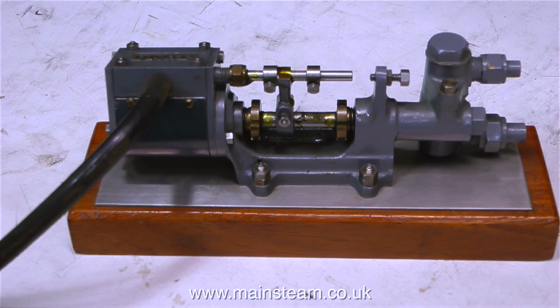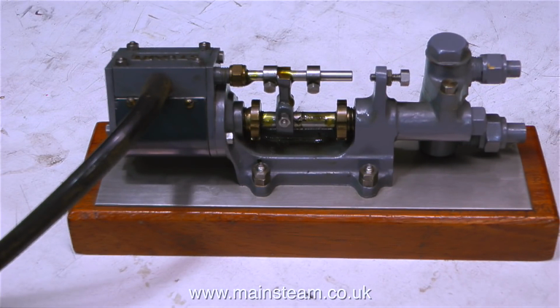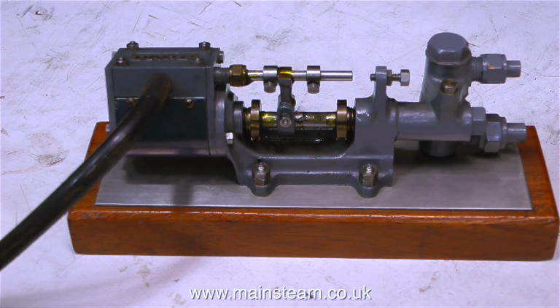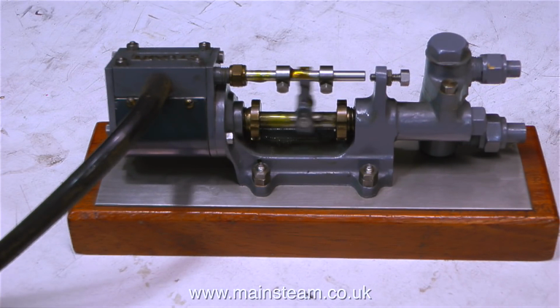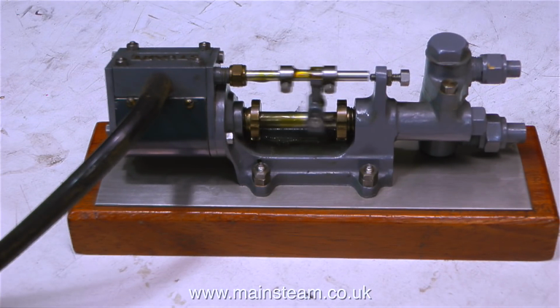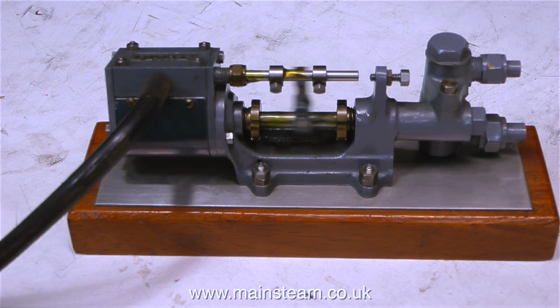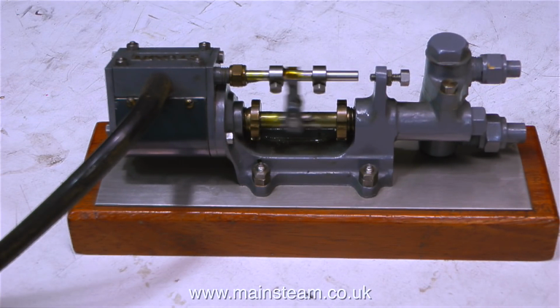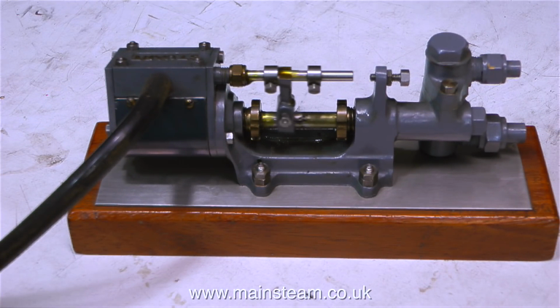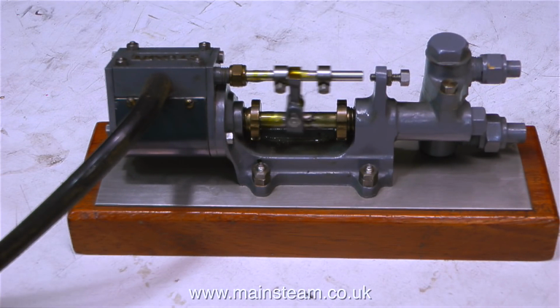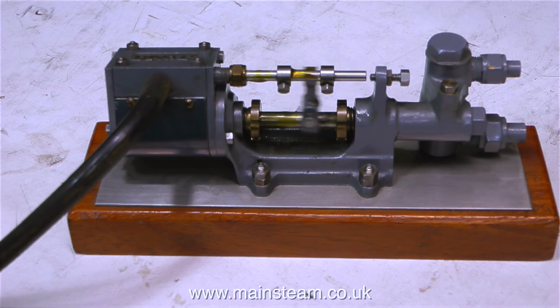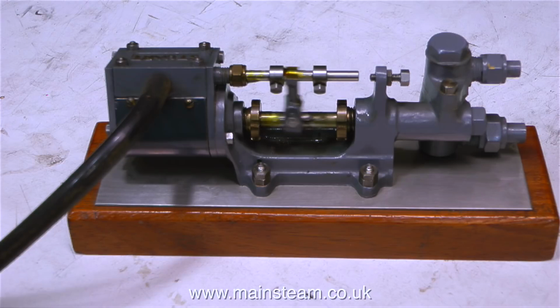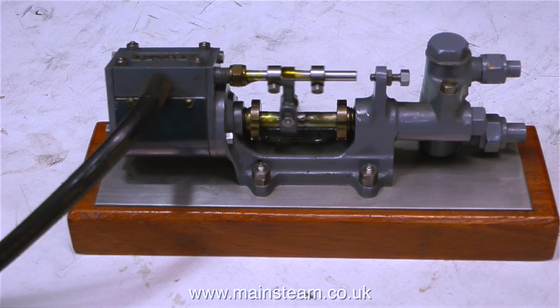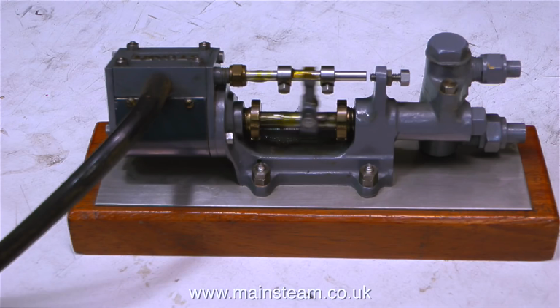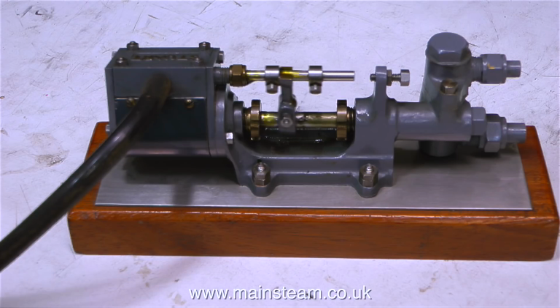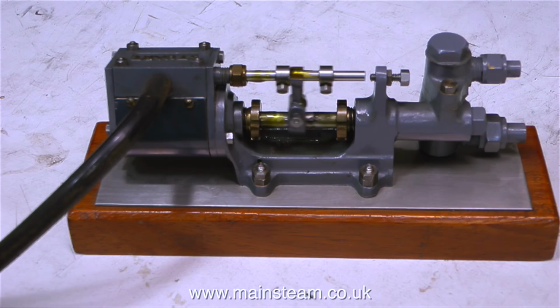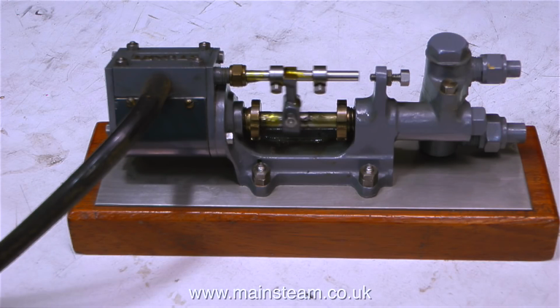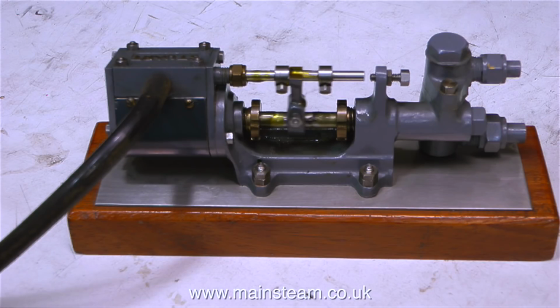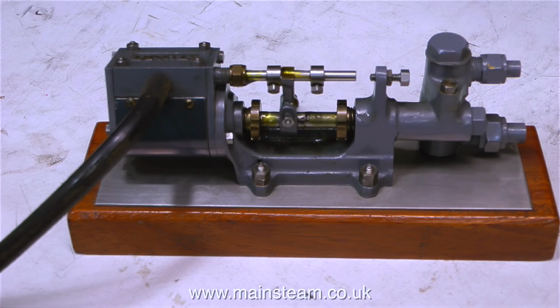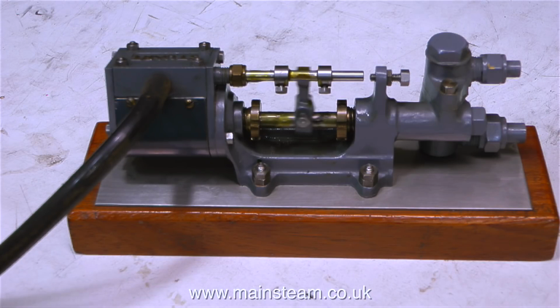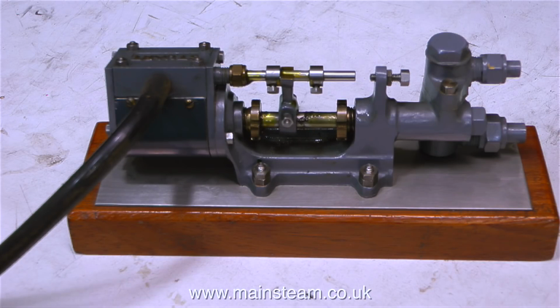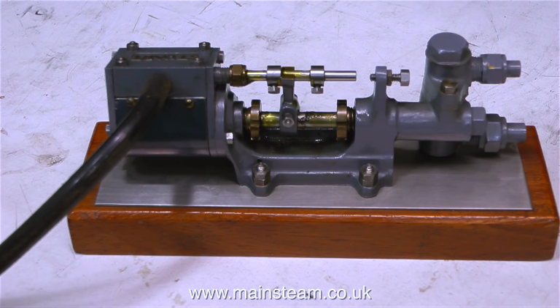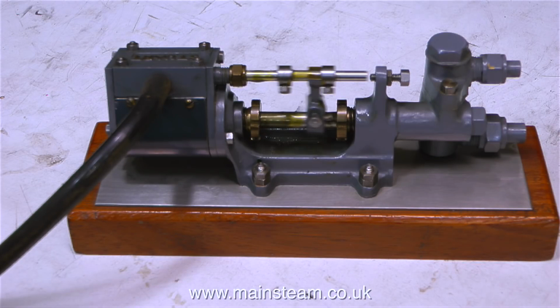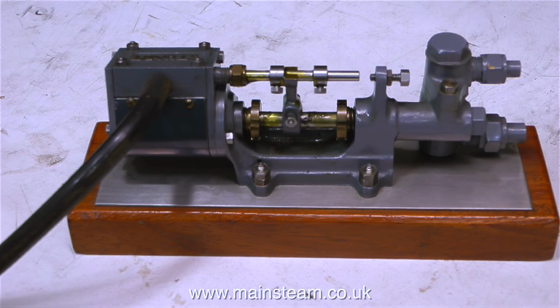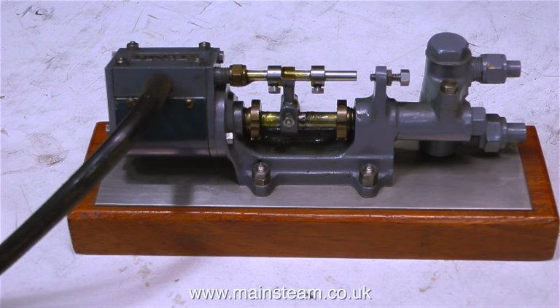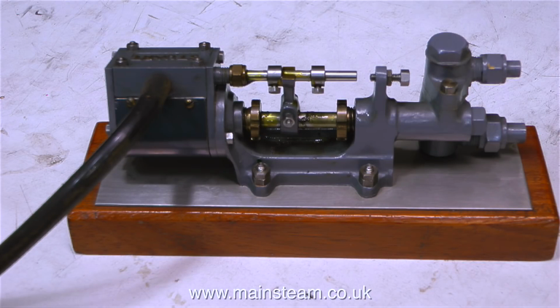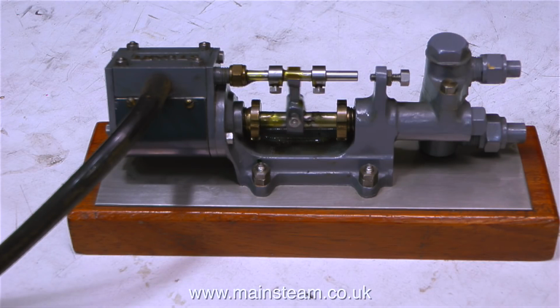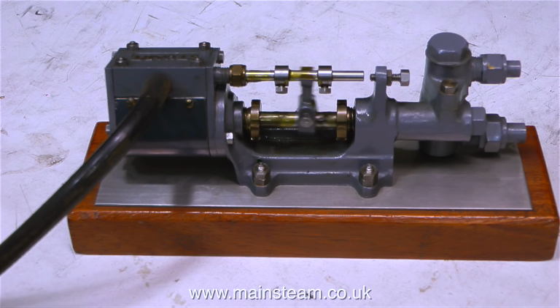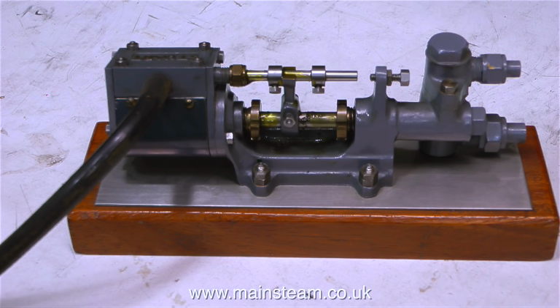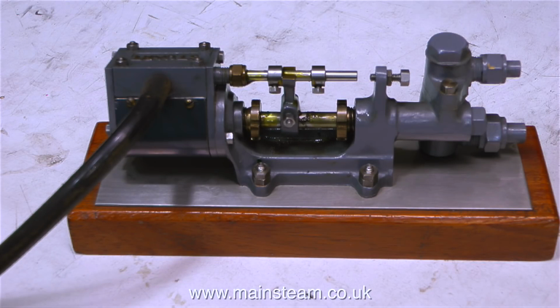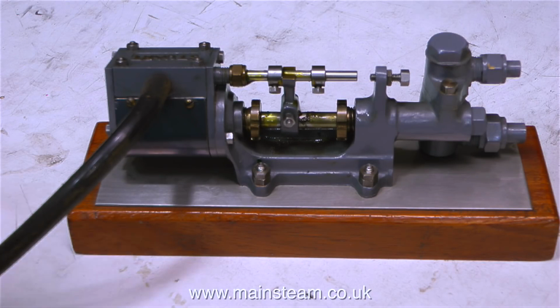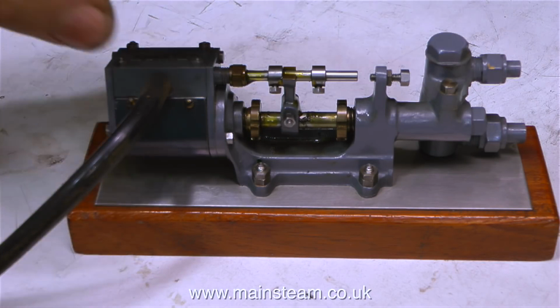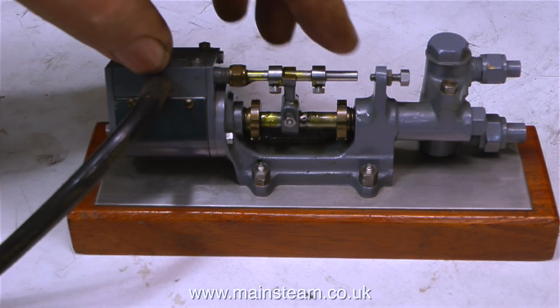As soon as I open the valve on the compressor, the engine bursts into life. So how do they work, these things? They're very clever indeed.